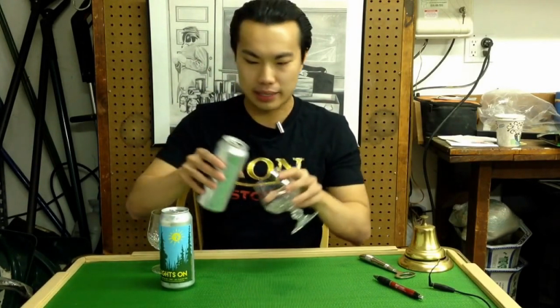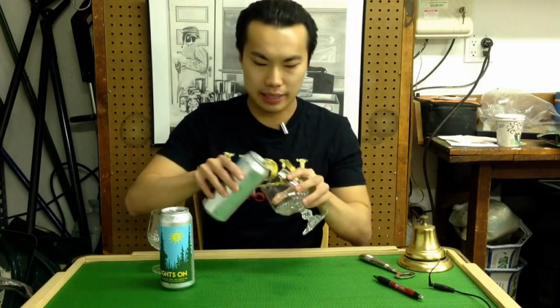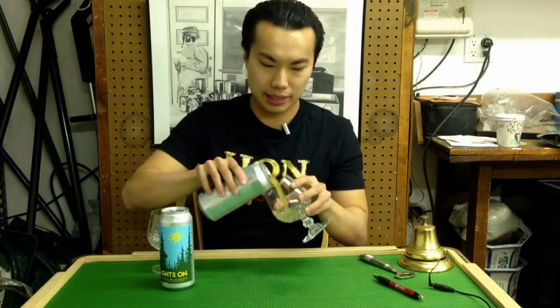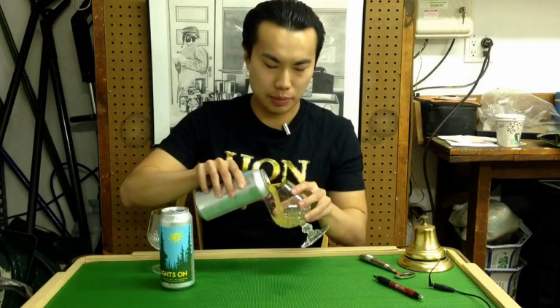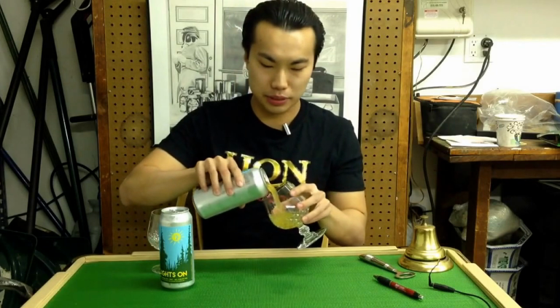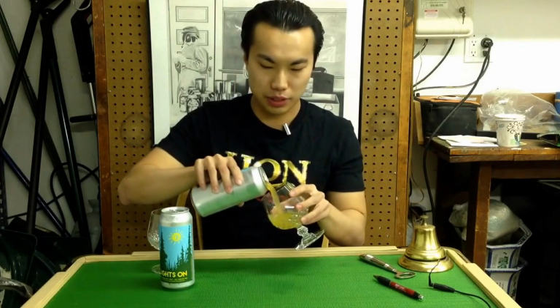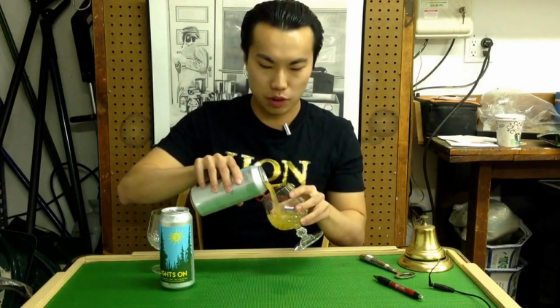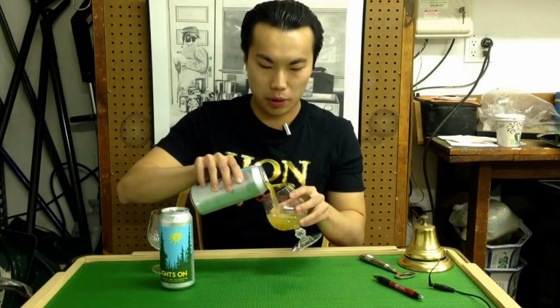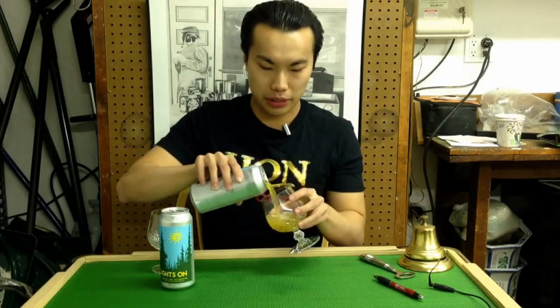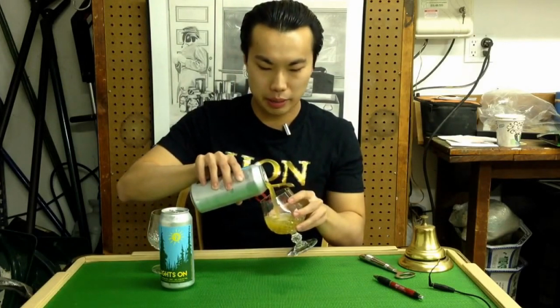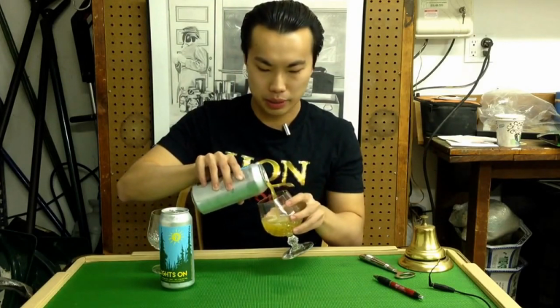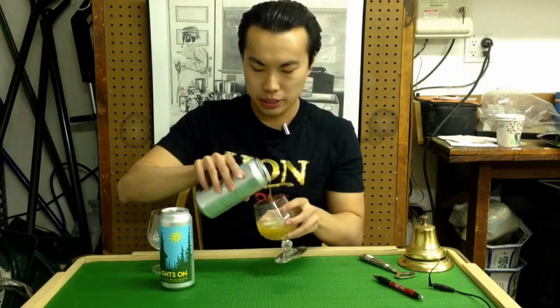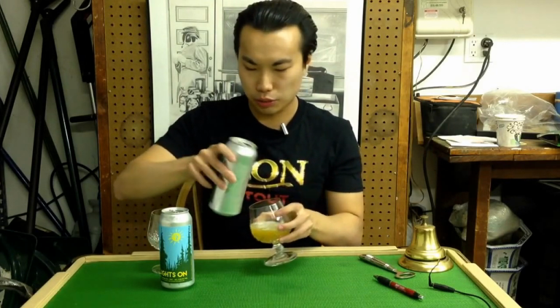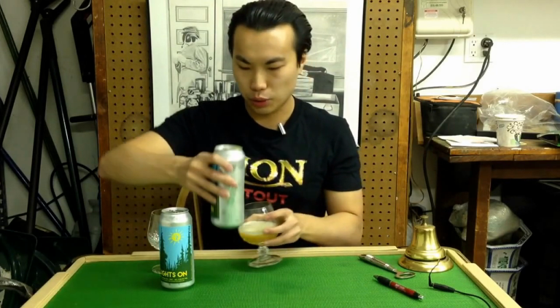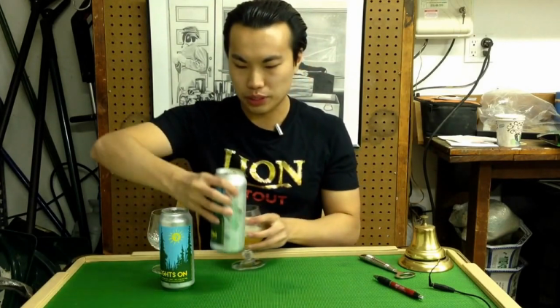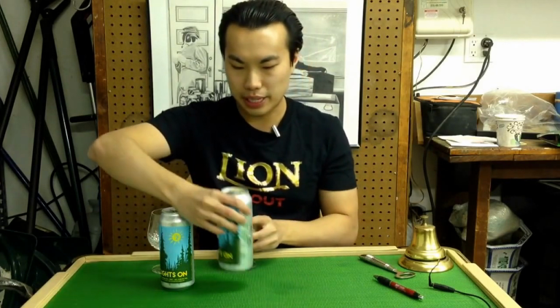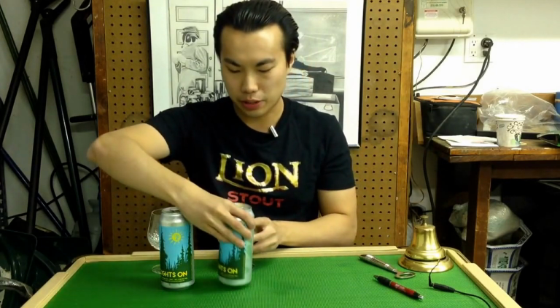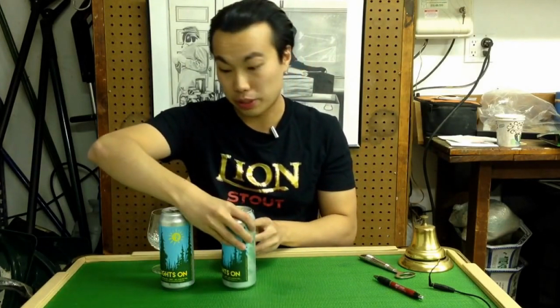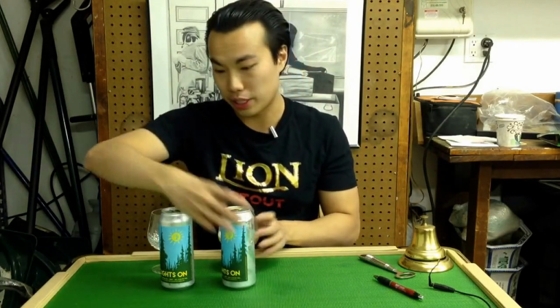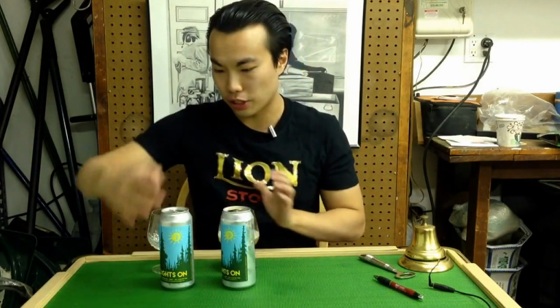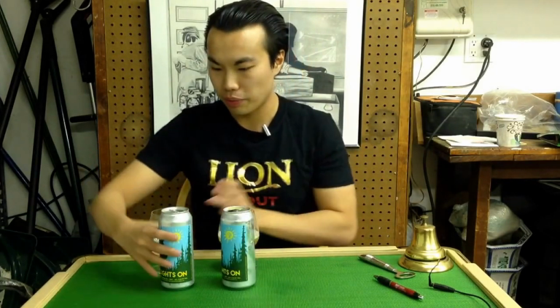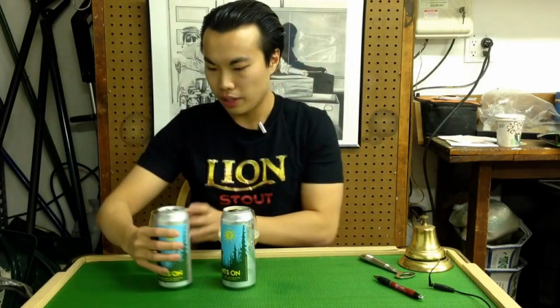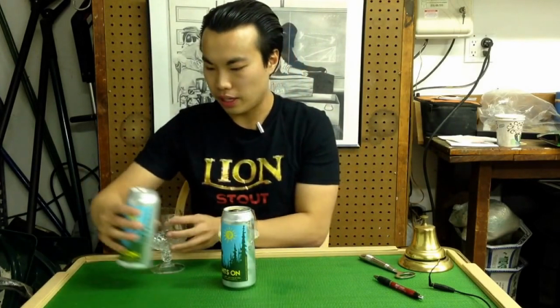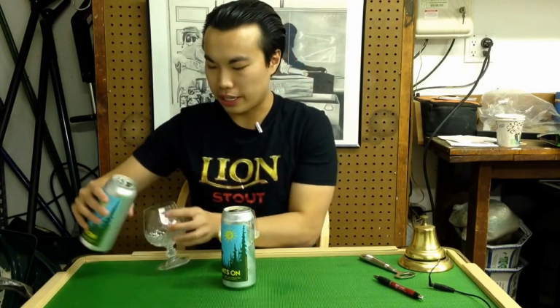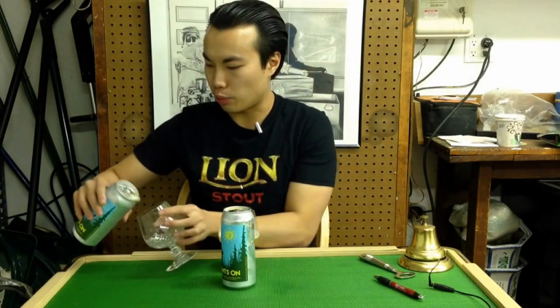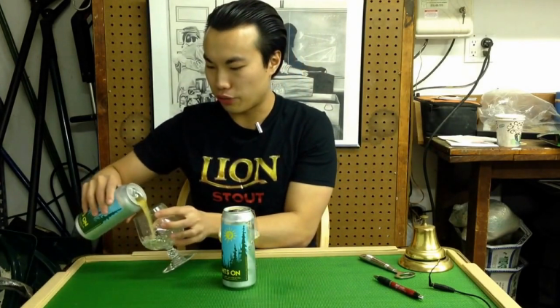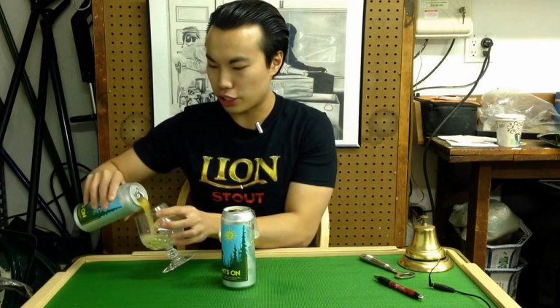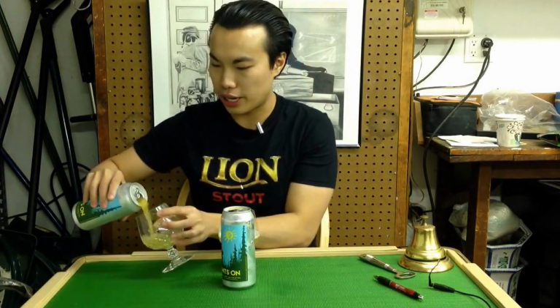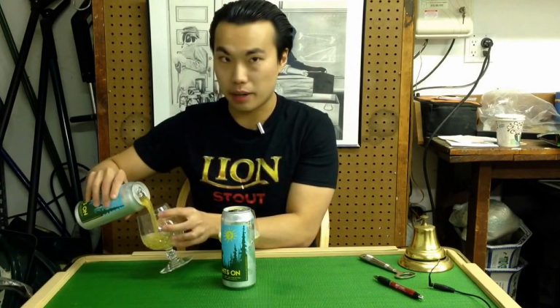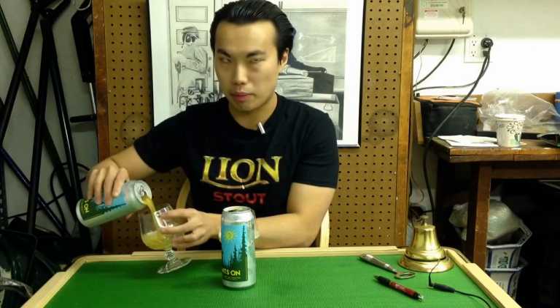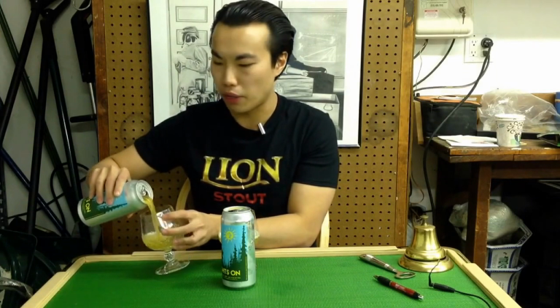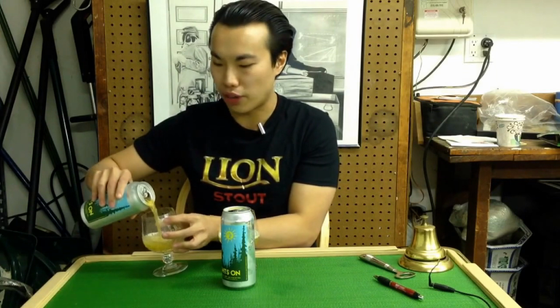Not that I think their beers fall apart or anything, but it's really cool to see how their beers age. So again, week fresh and about a month fresh.